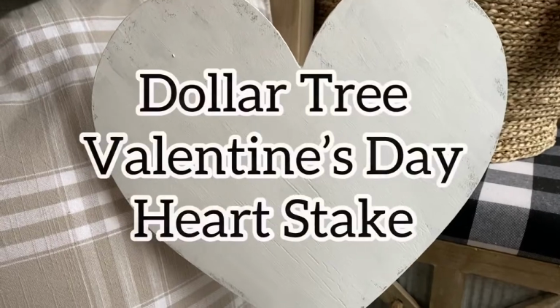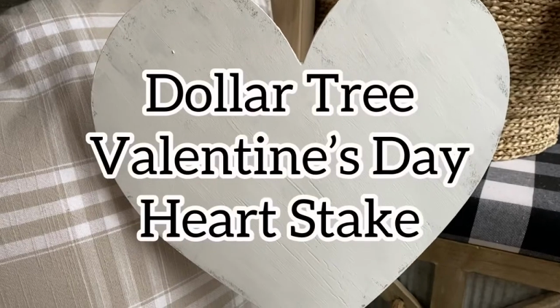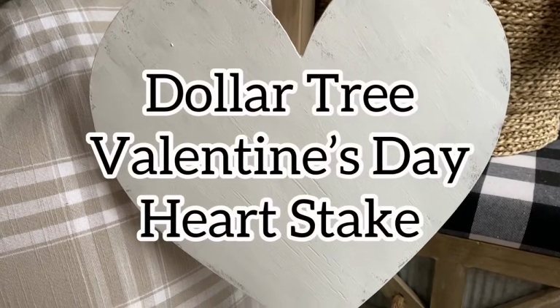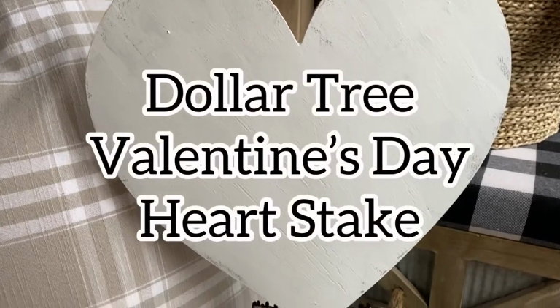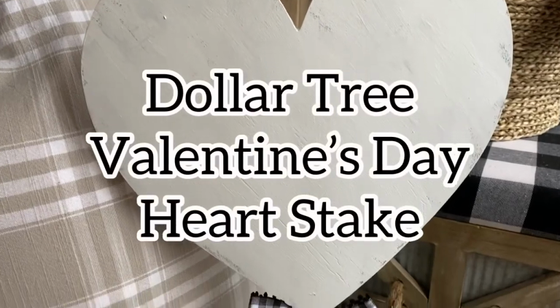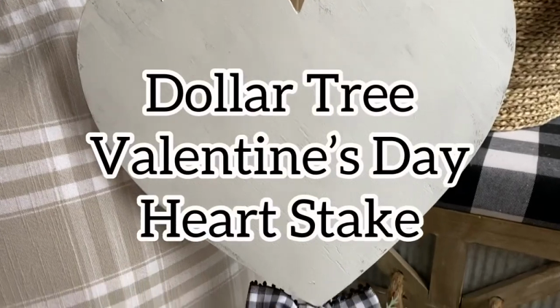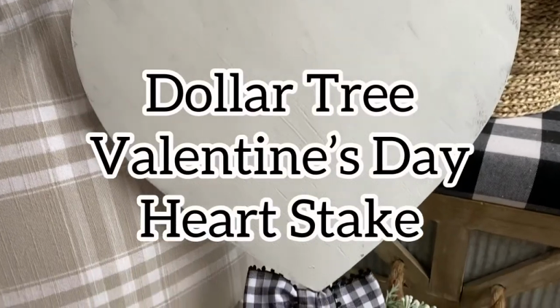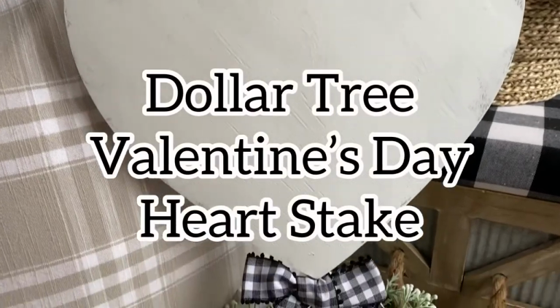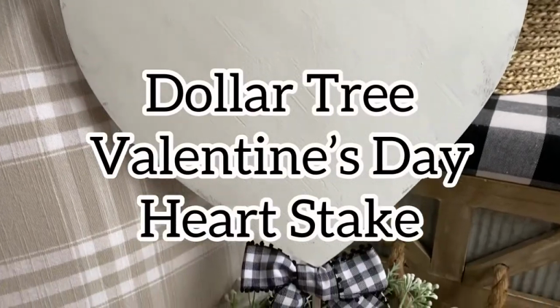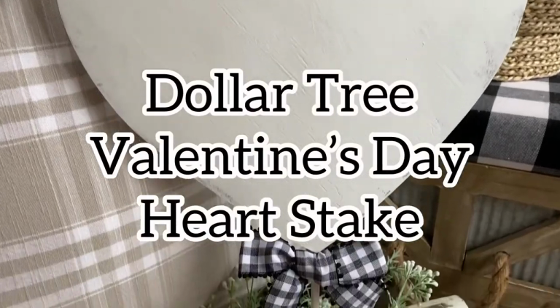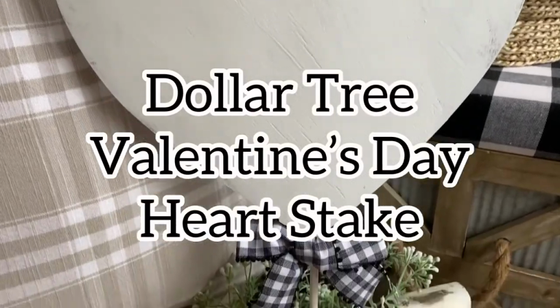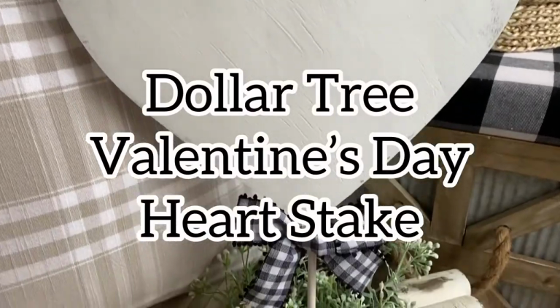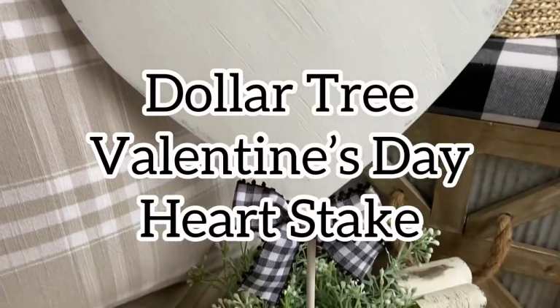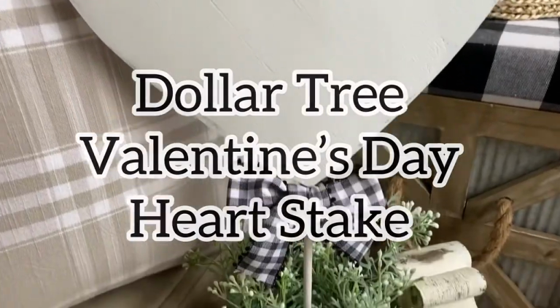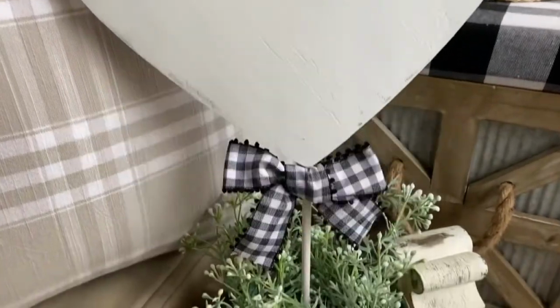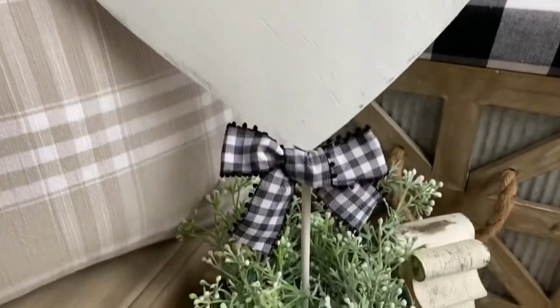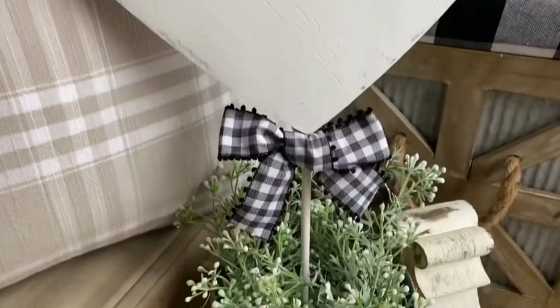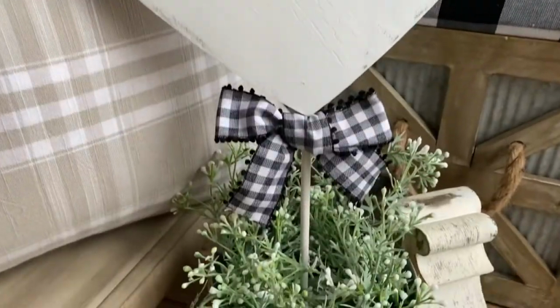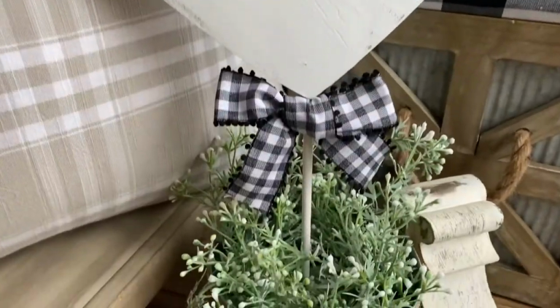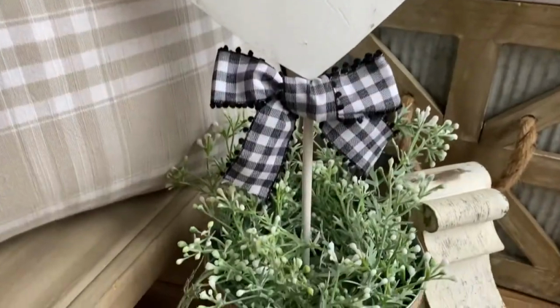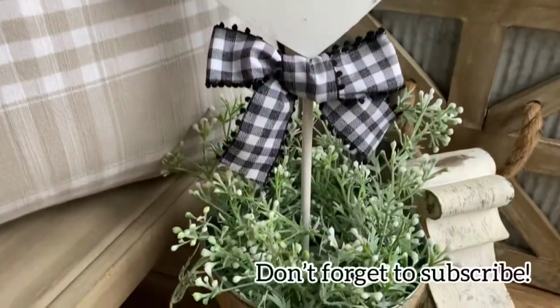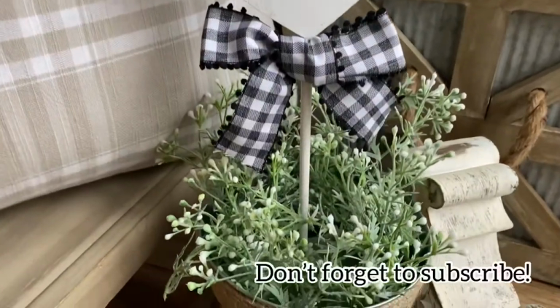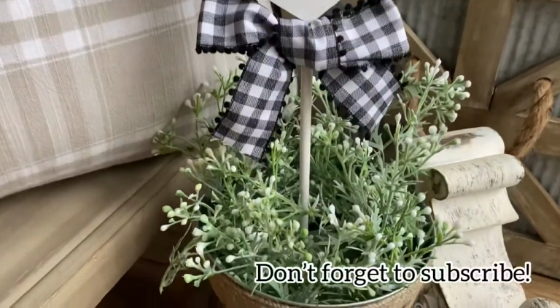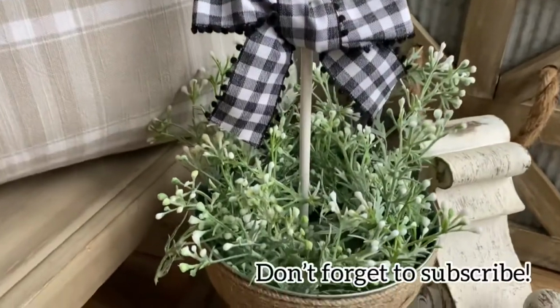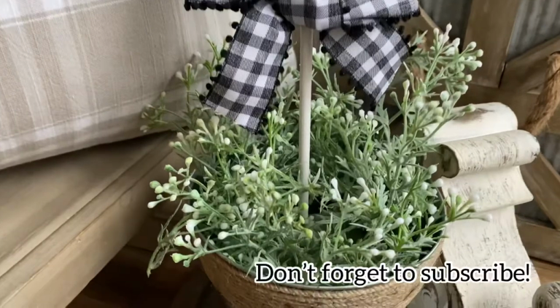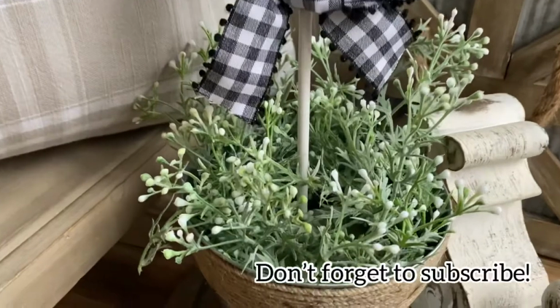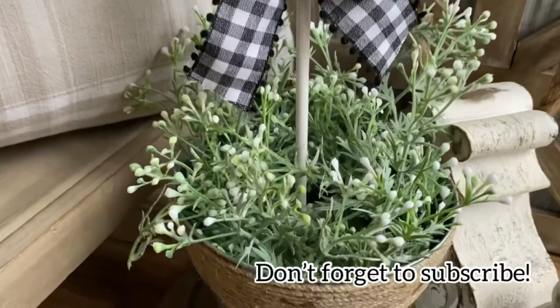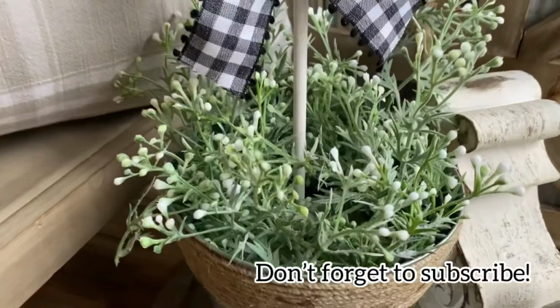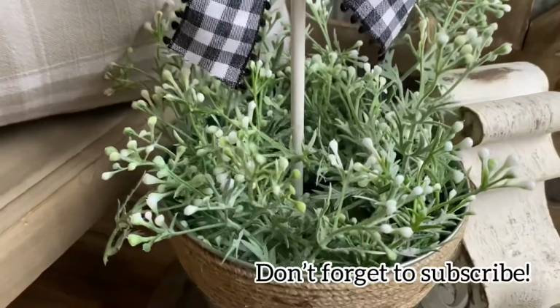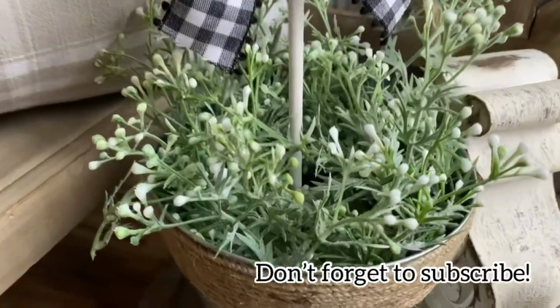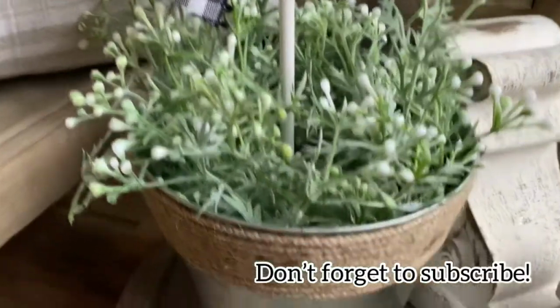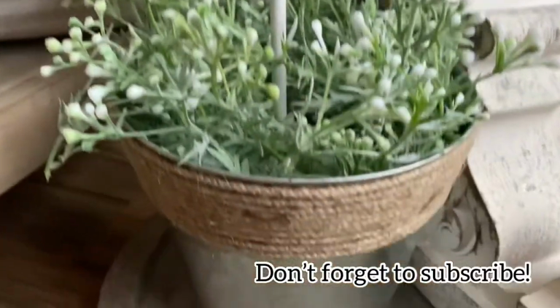Hey guys, today I'm going to show you how to make this Dollar Tree Valentine's Day Heart Stake. This is so easy to make, so let's get started.